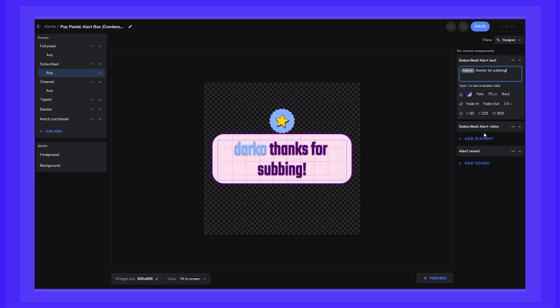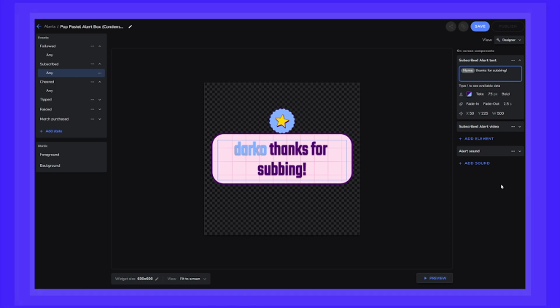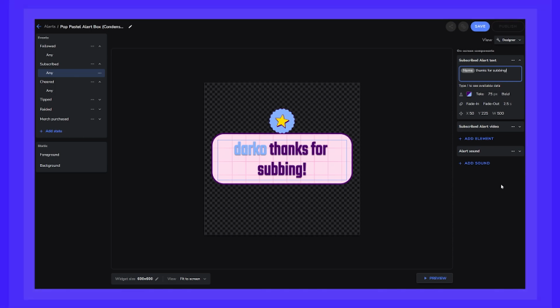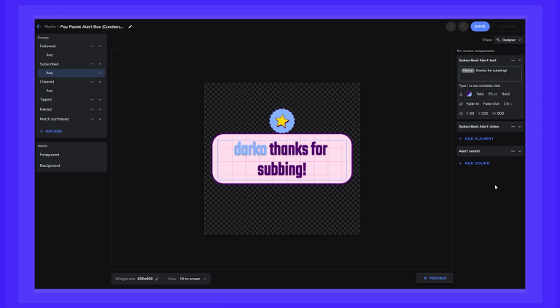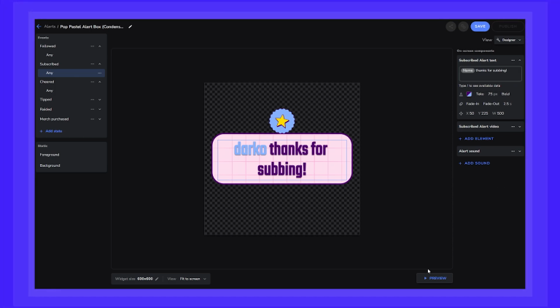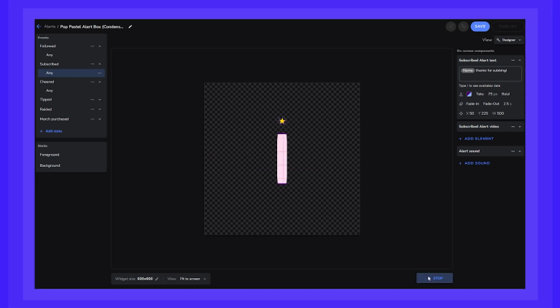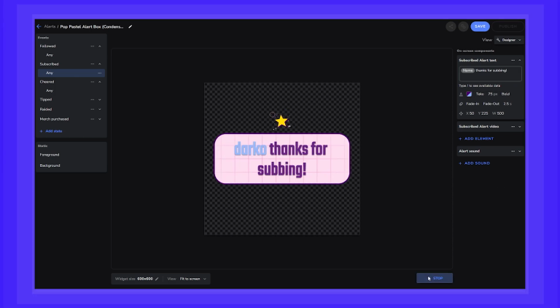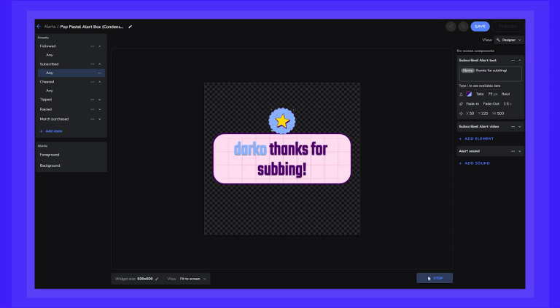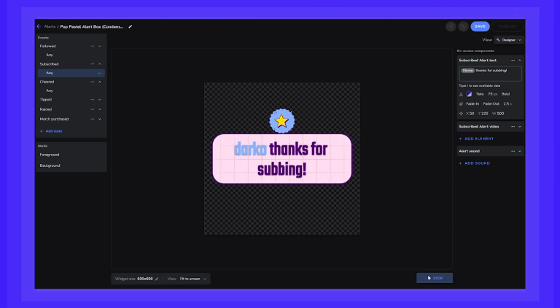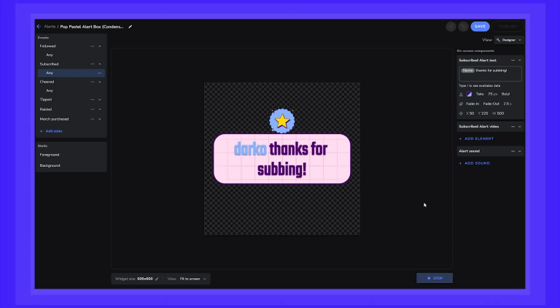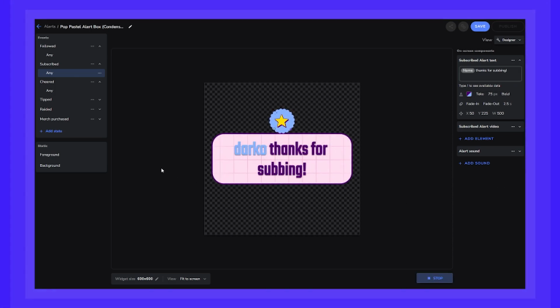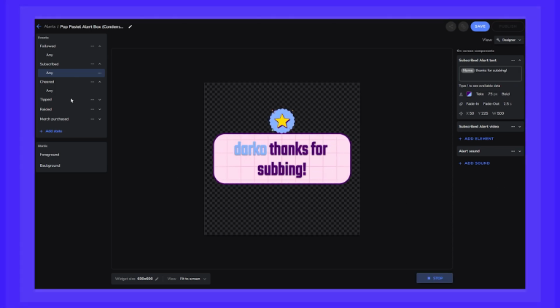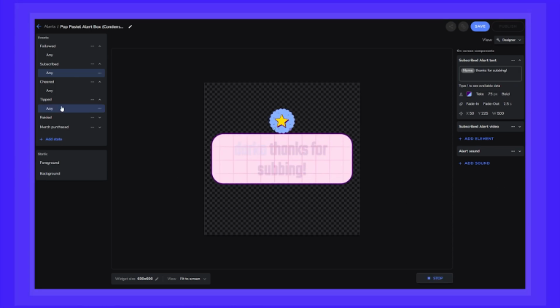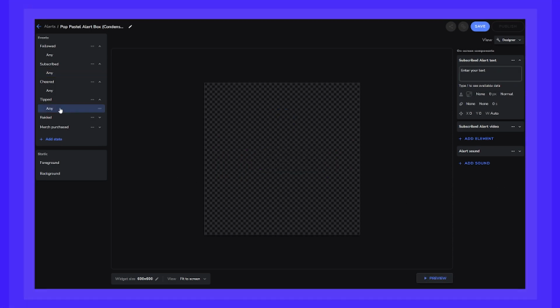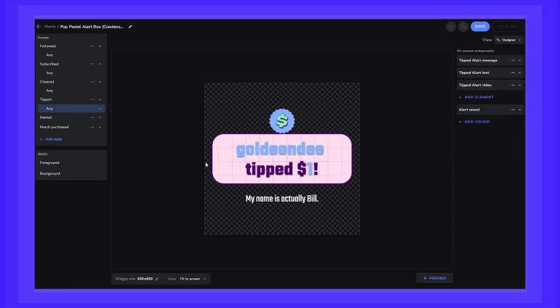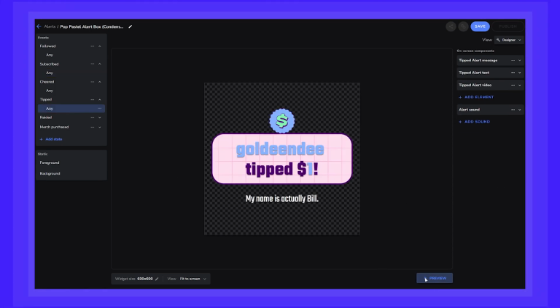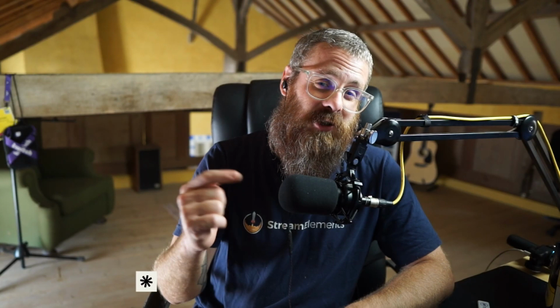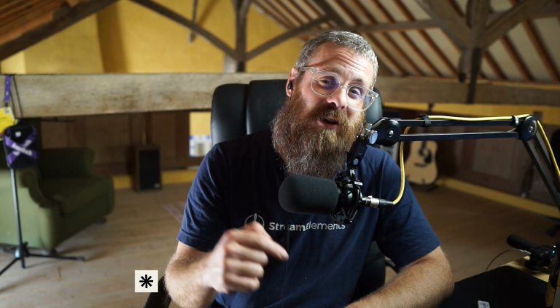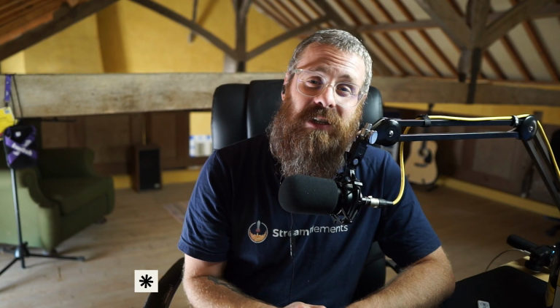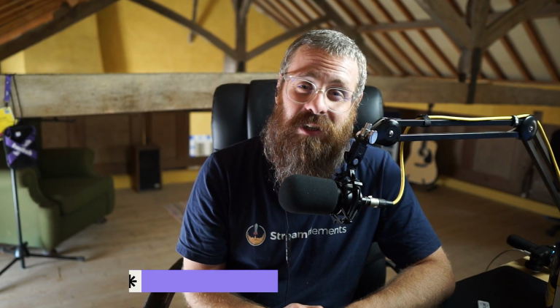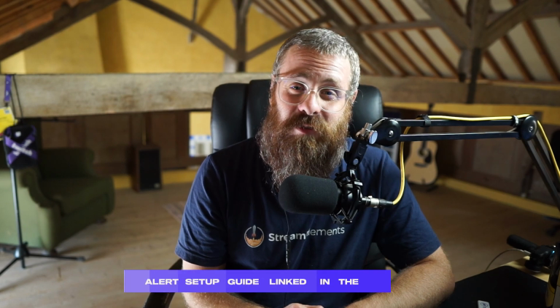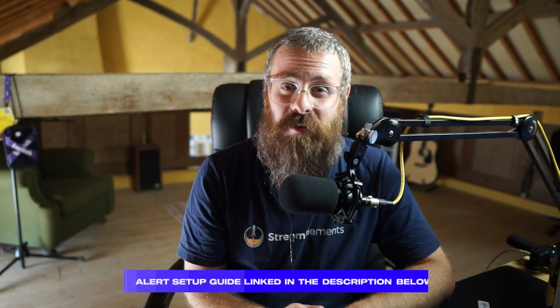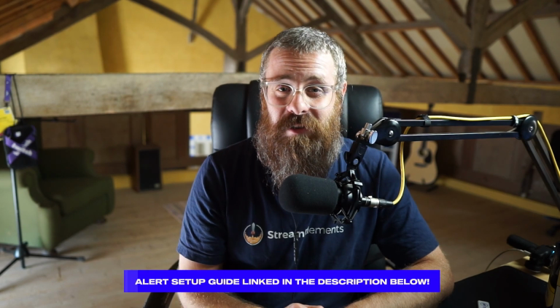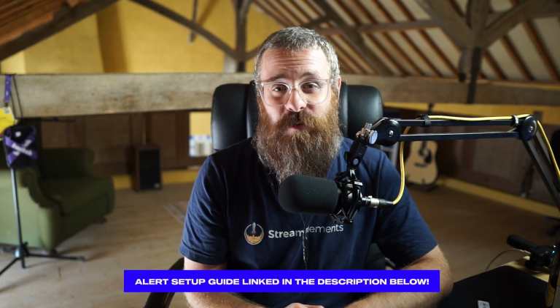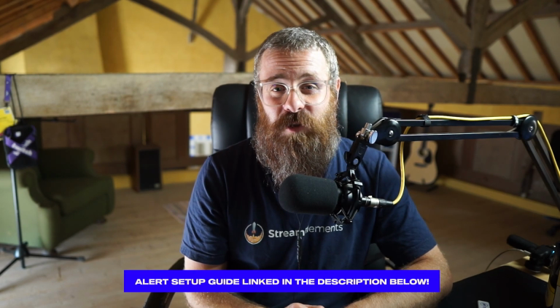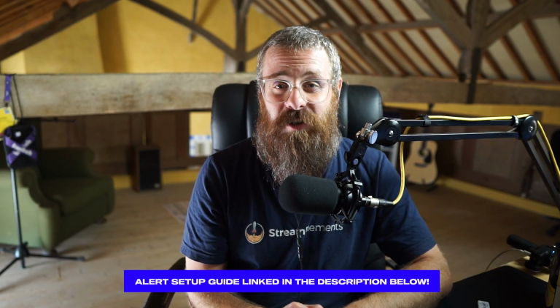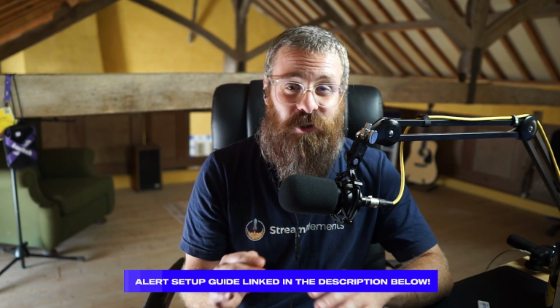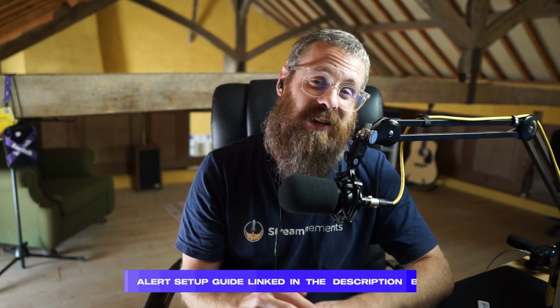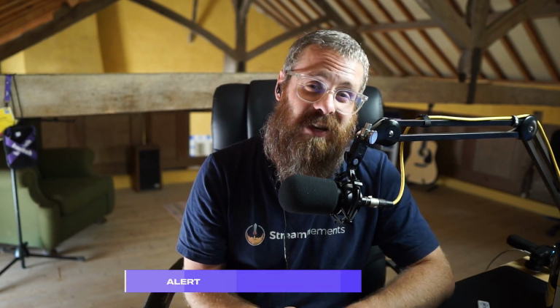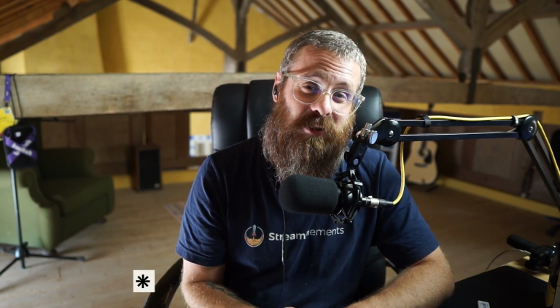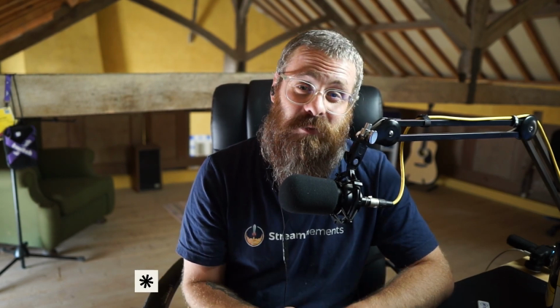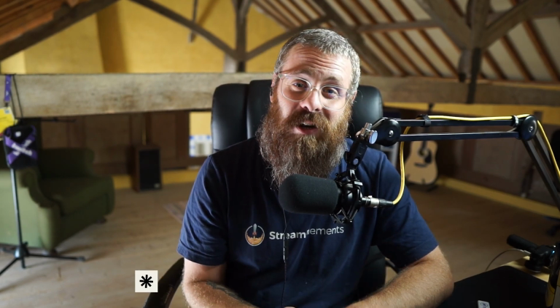It's easy to use, and it's a one-stop shop for all the alerts you would need. Check out the linked video in the description to learn how to set up an alert box.